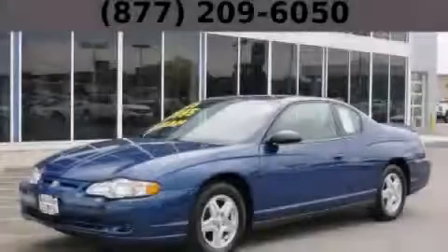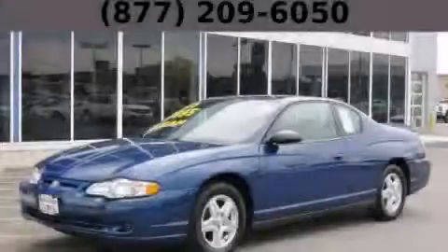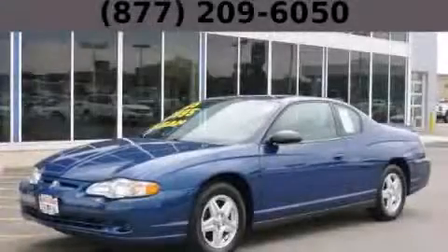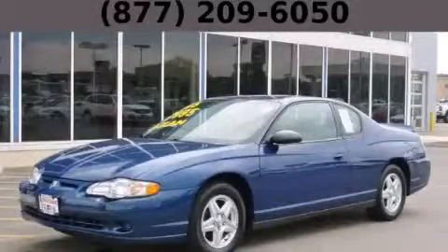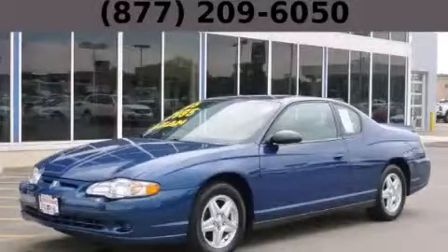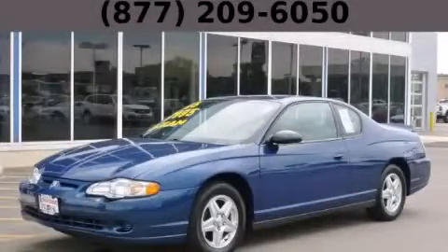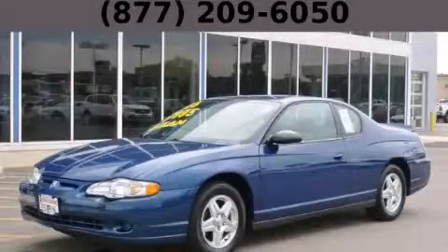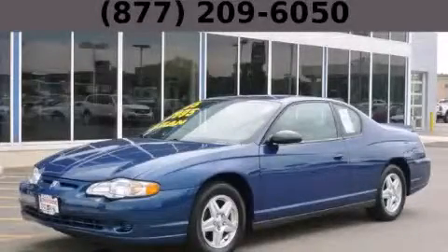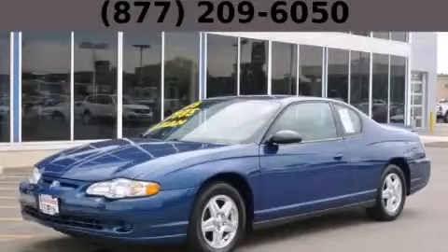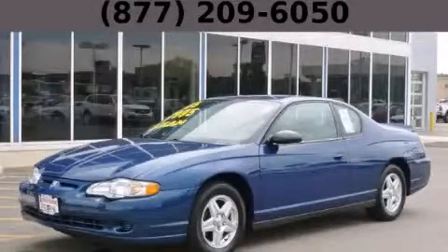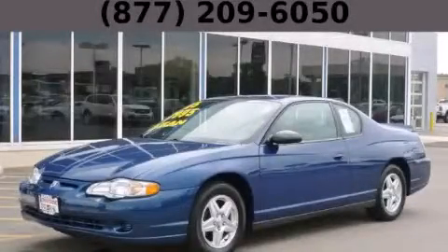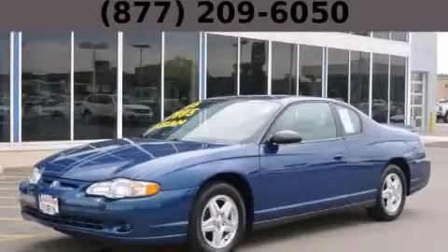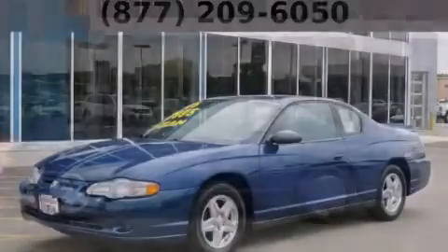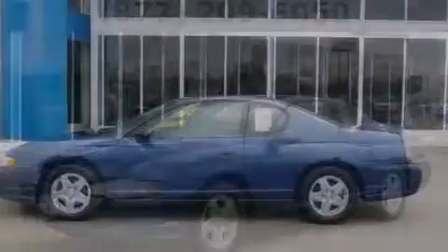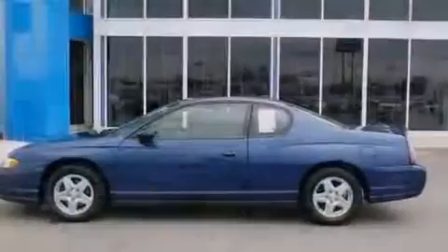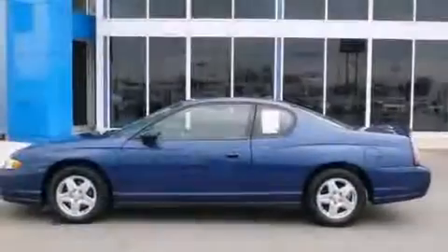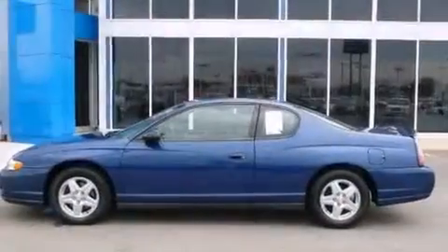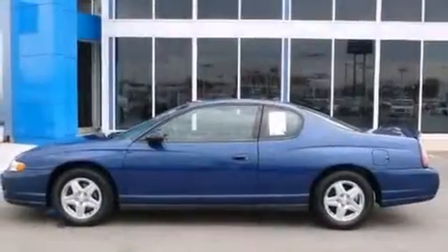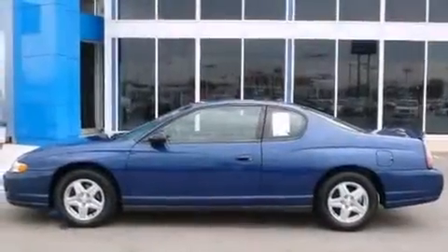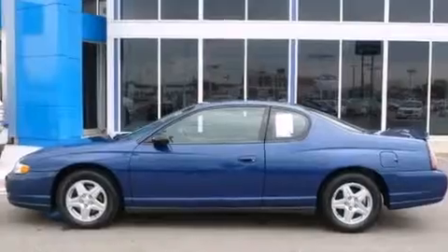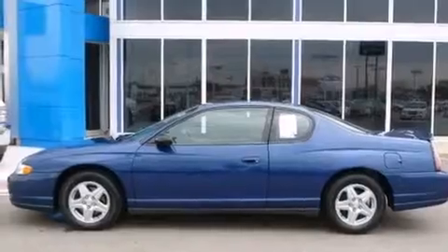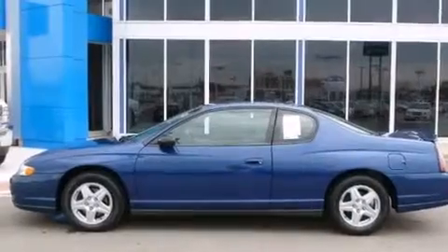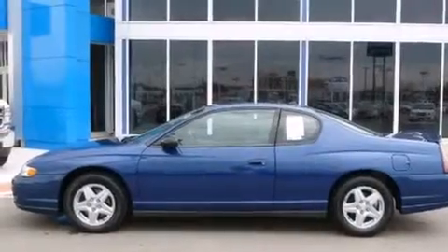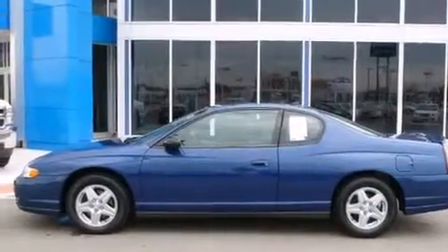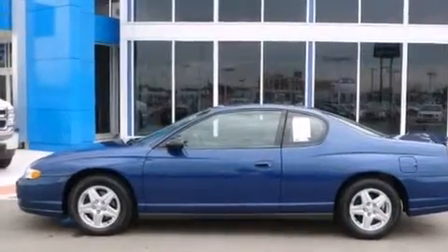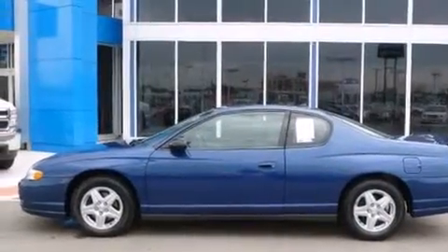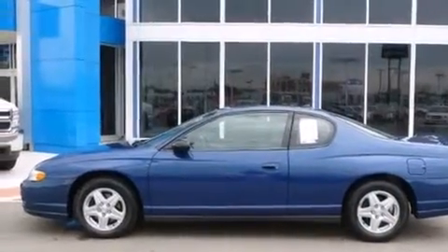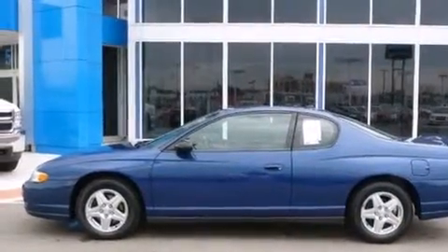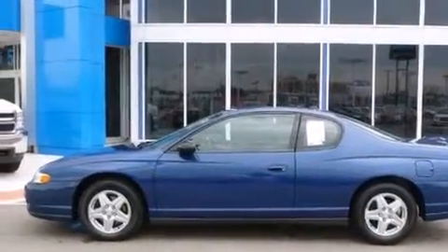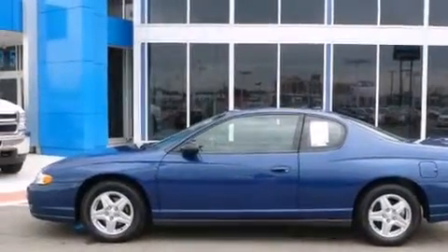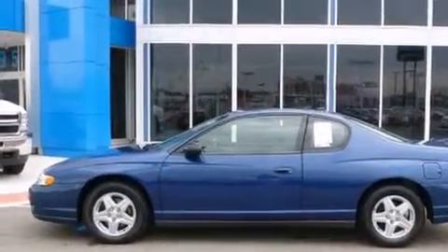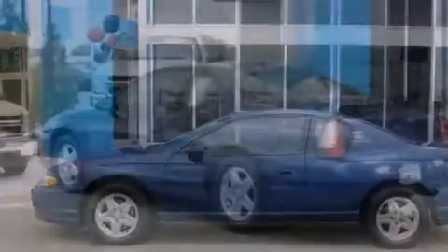This is a 2005 Chevrolet Monte Carlo. It has a 3.4-liter, six-cylinder engine and an automatic transmission.